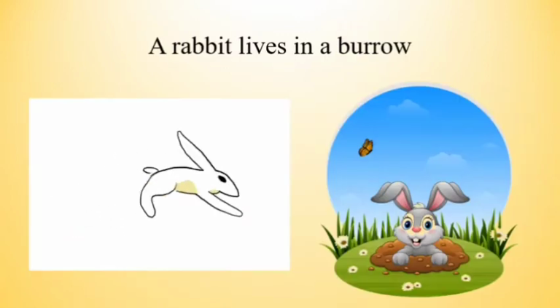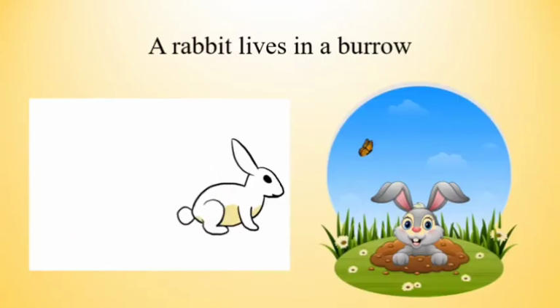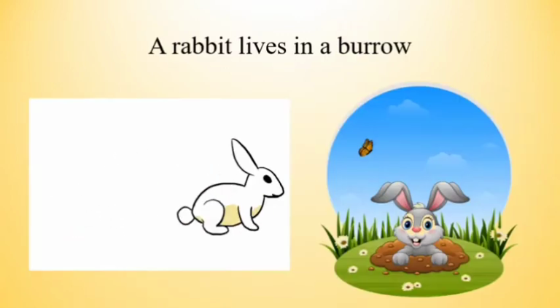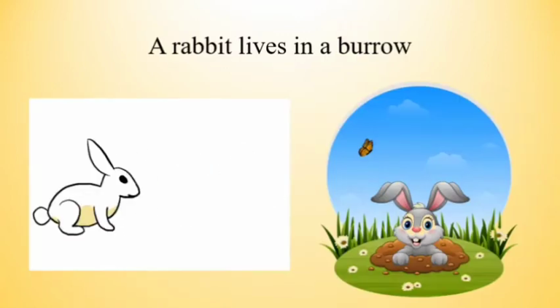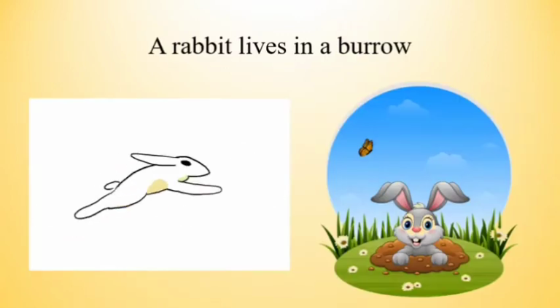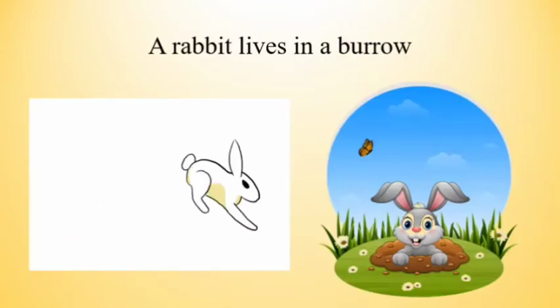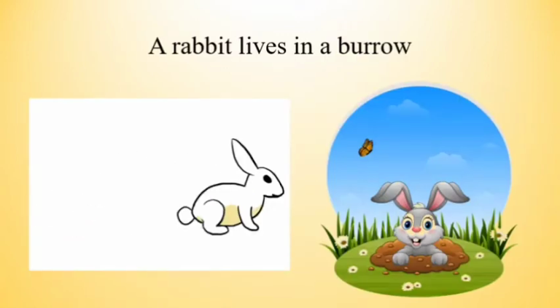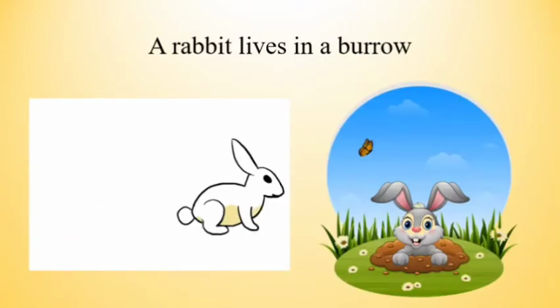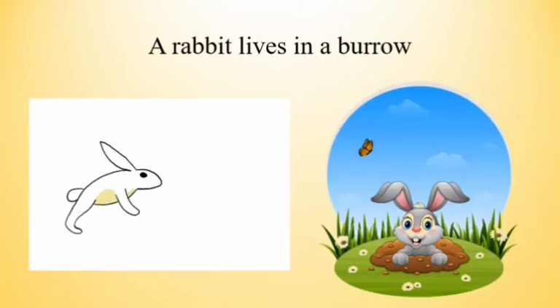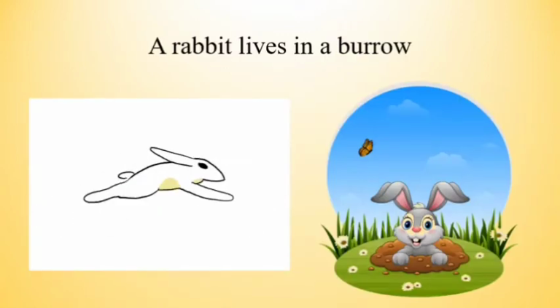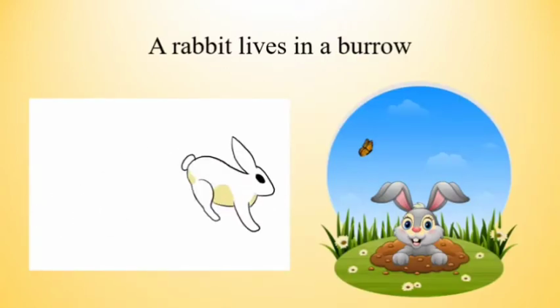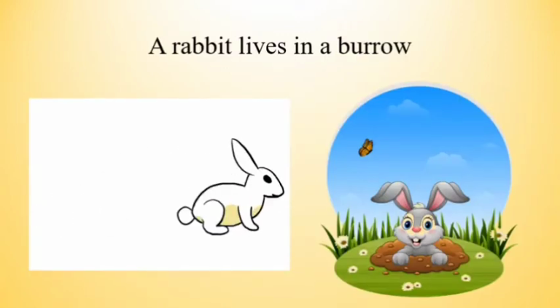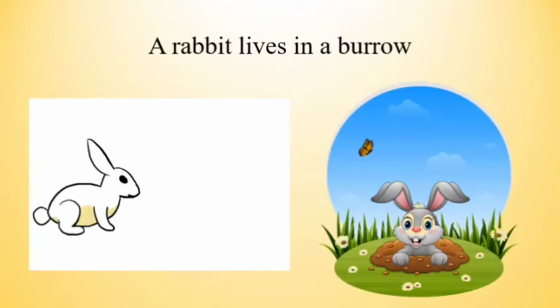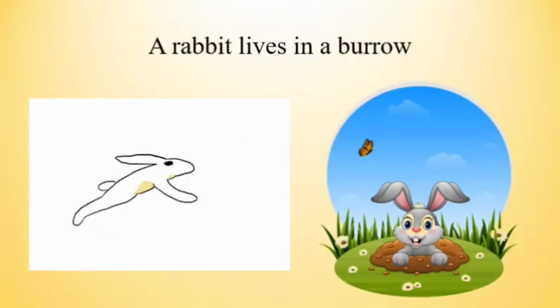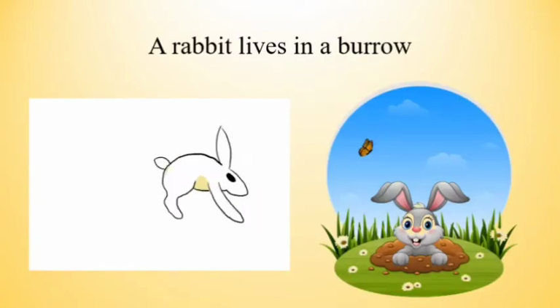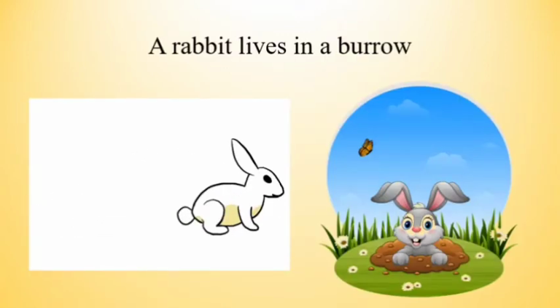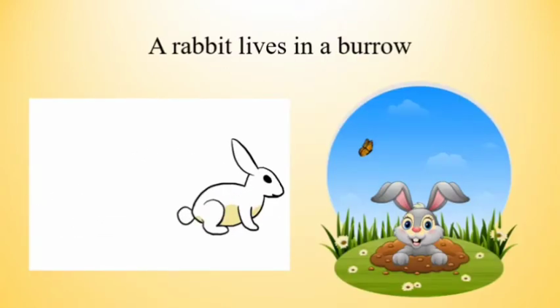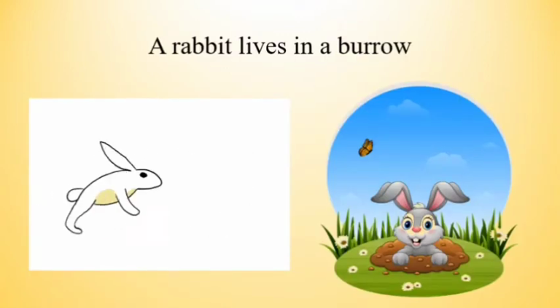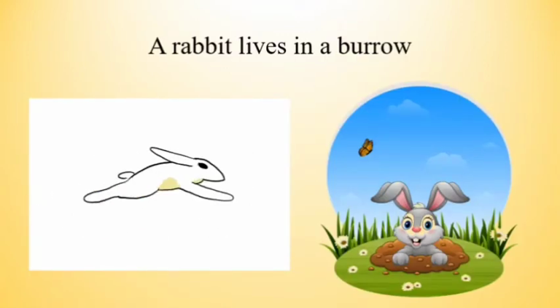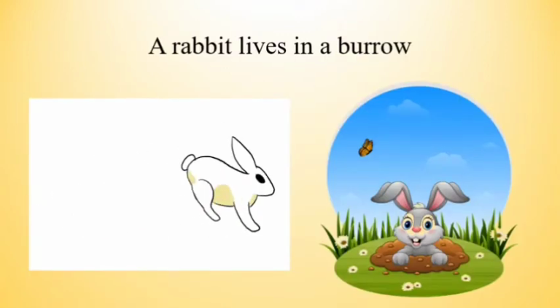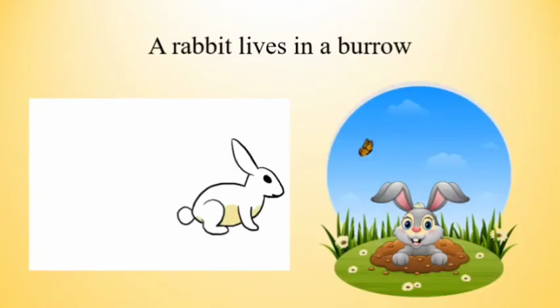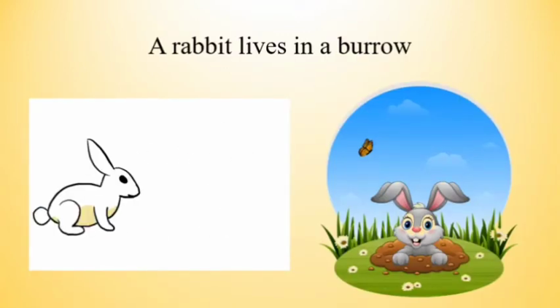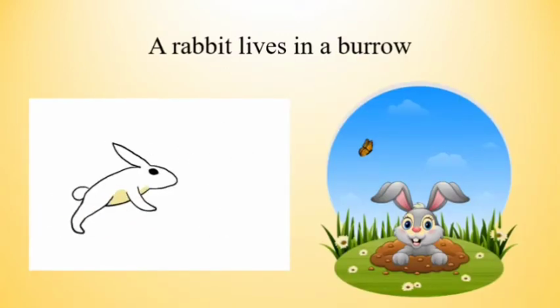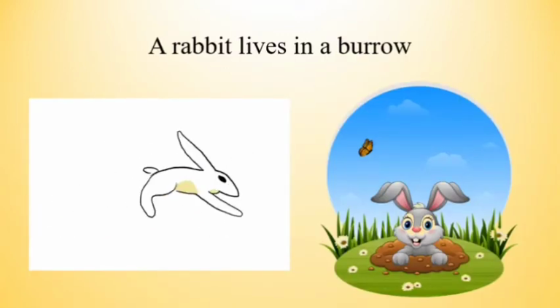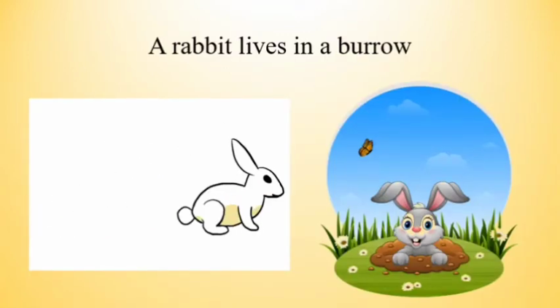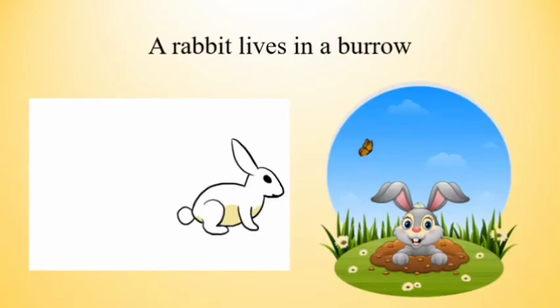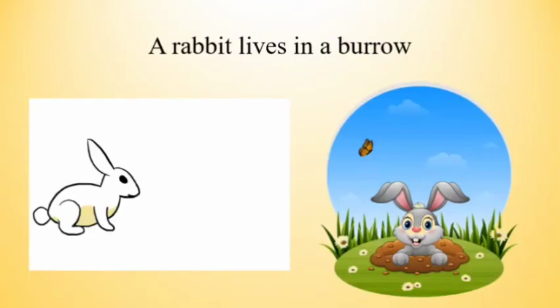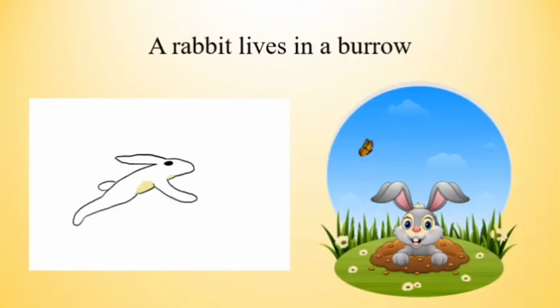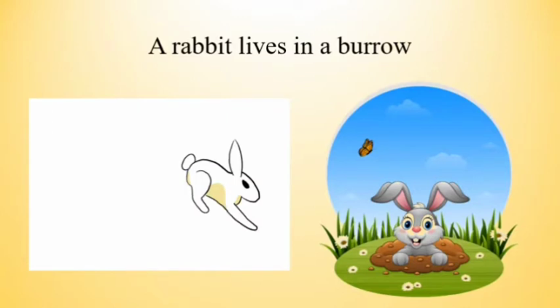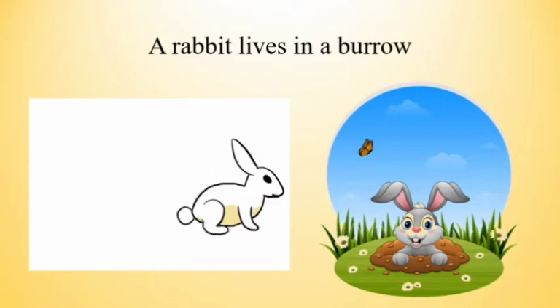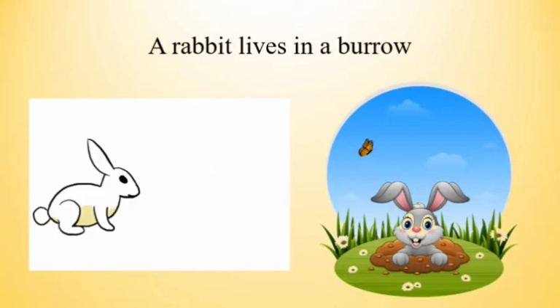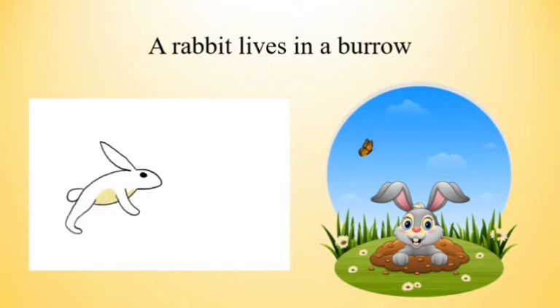The next one is a rabbit. A rabbit lives in a burrow.